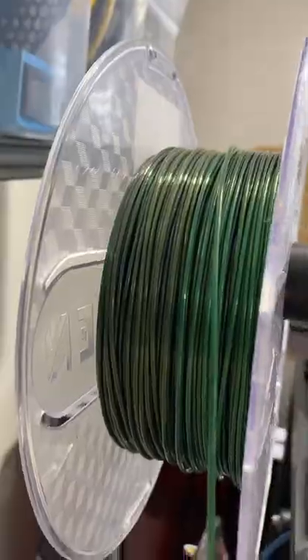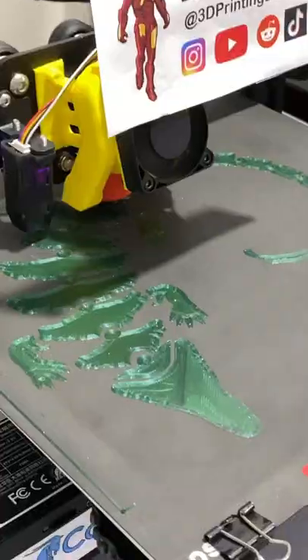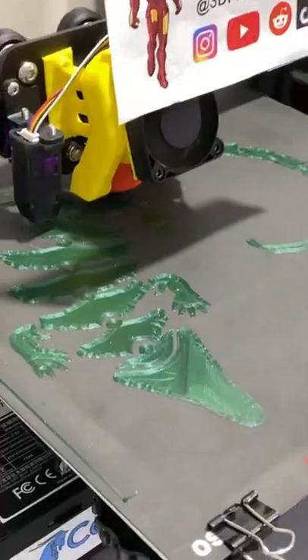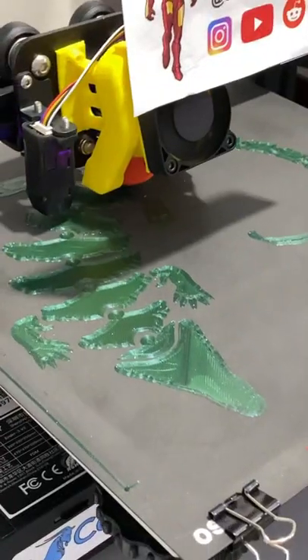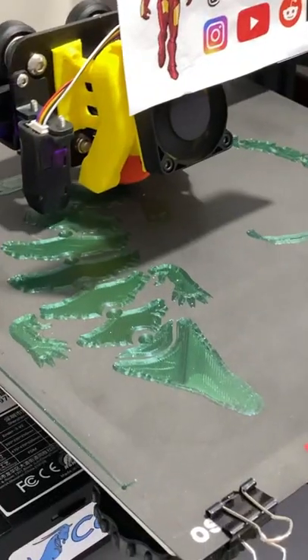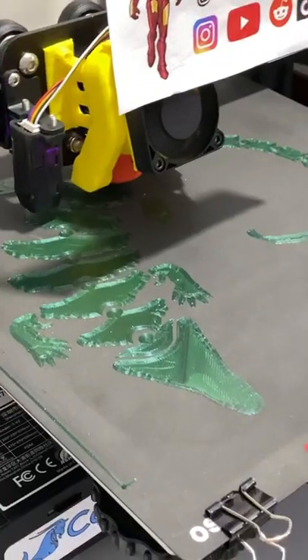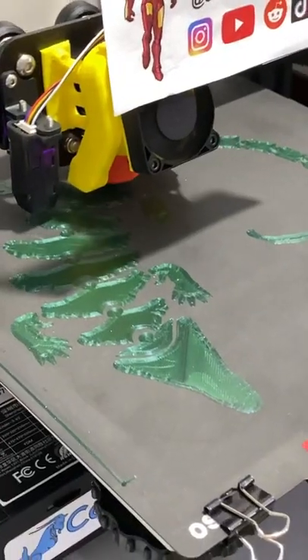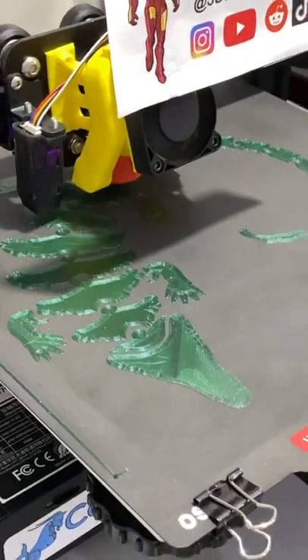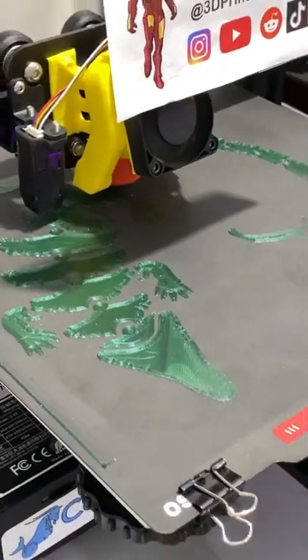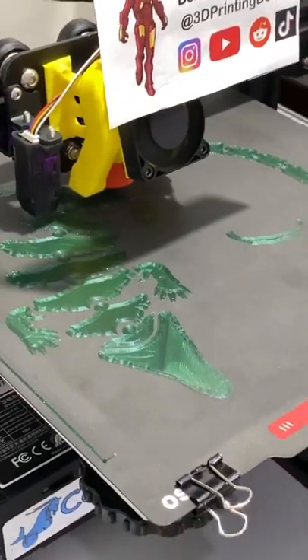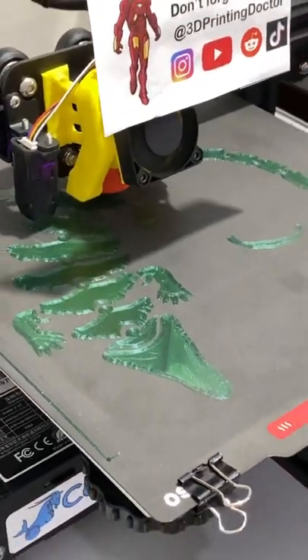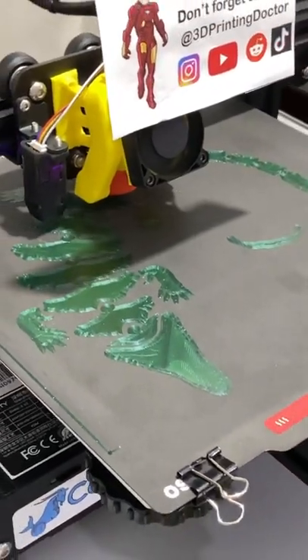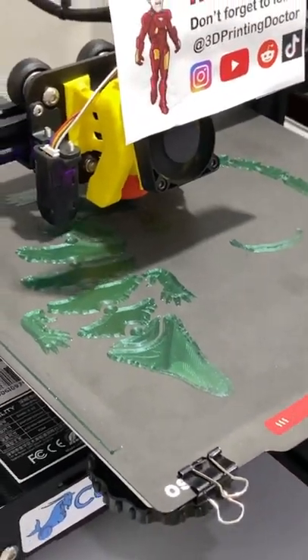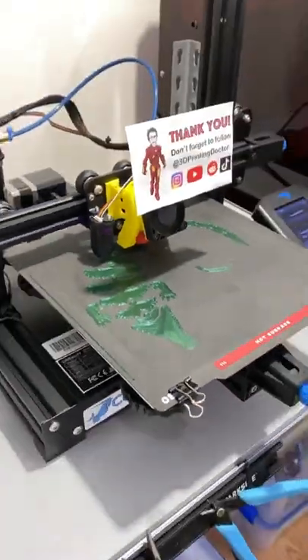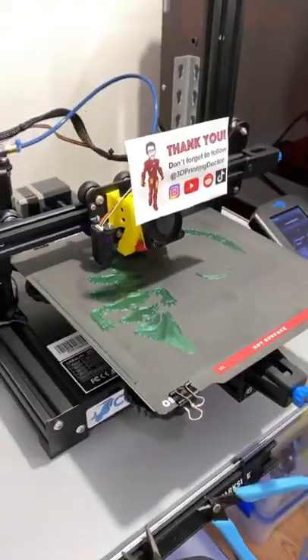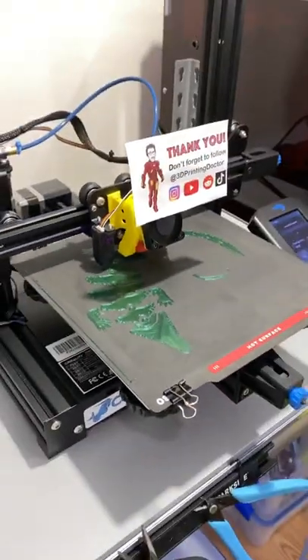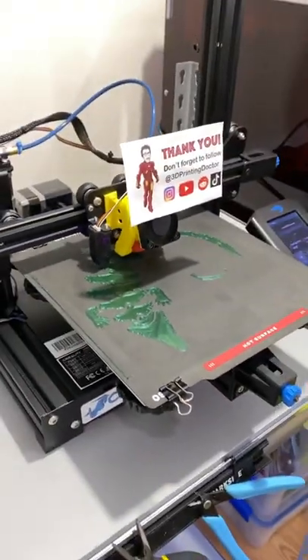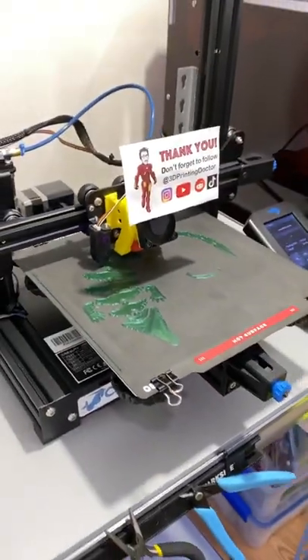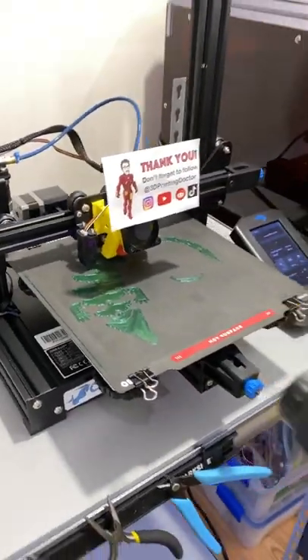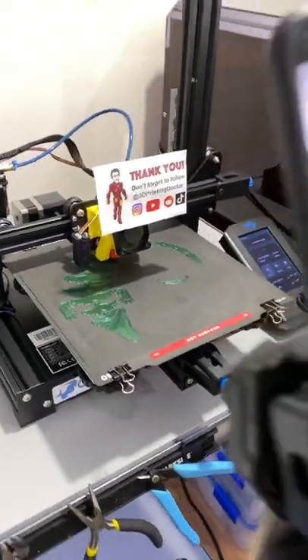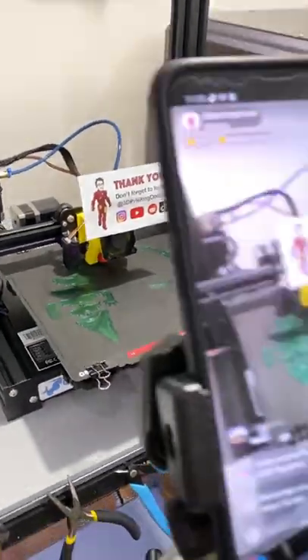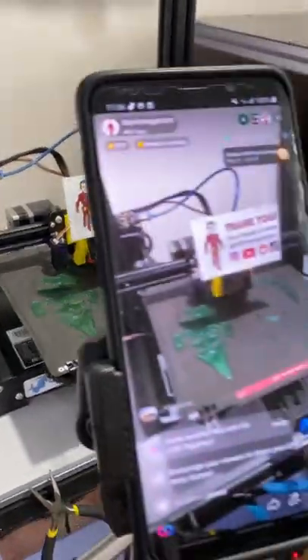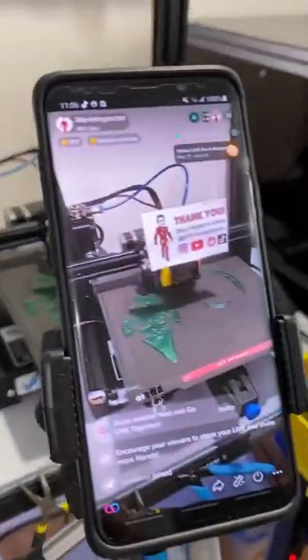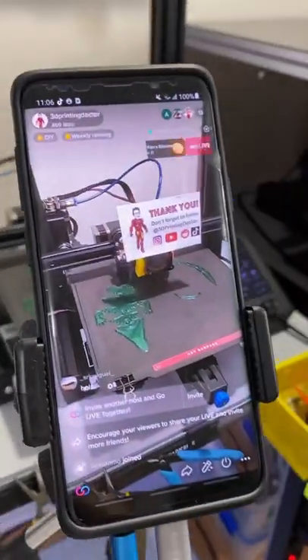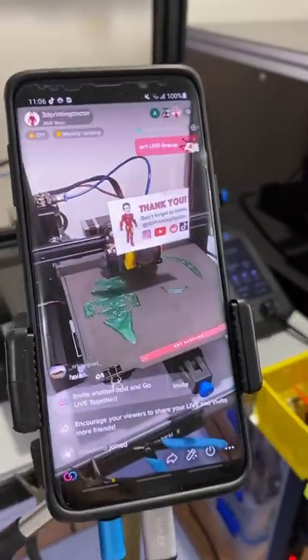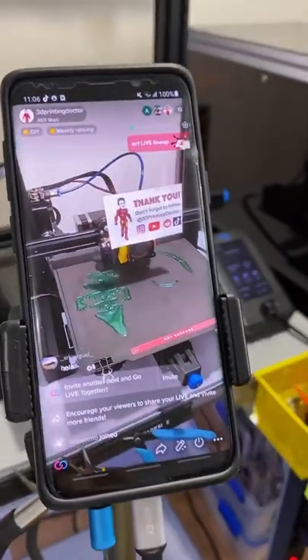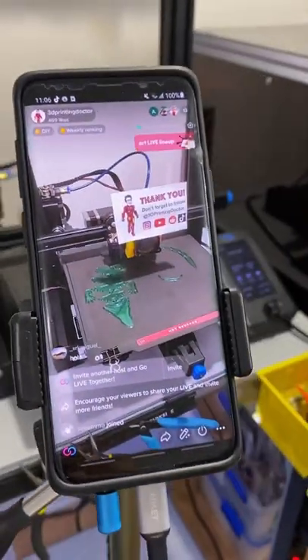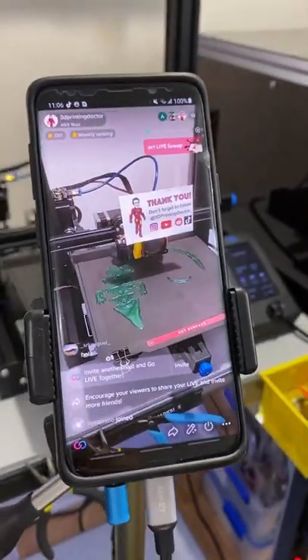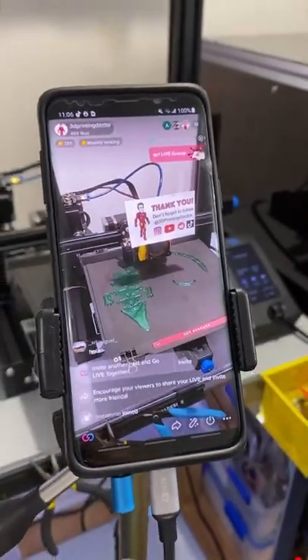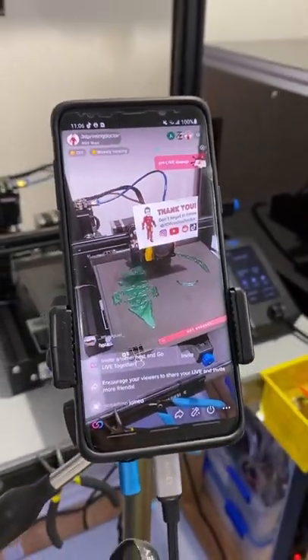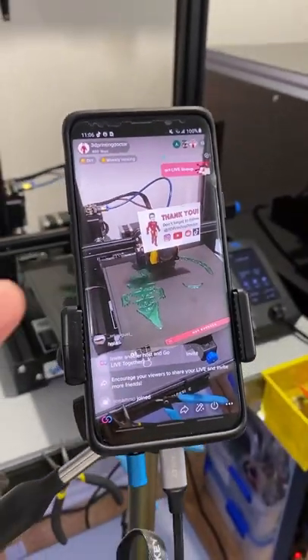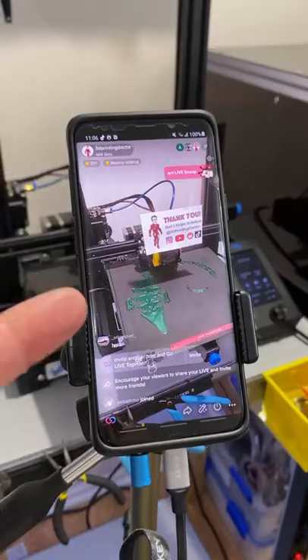The crocodile has started printing and it is live on my TikTok — see you guys soon!